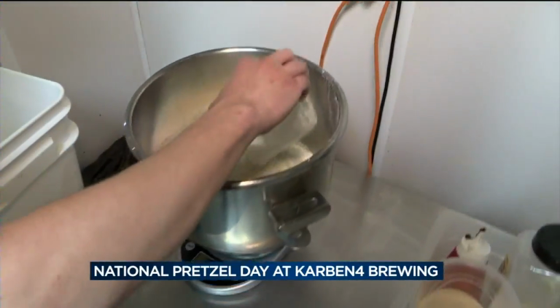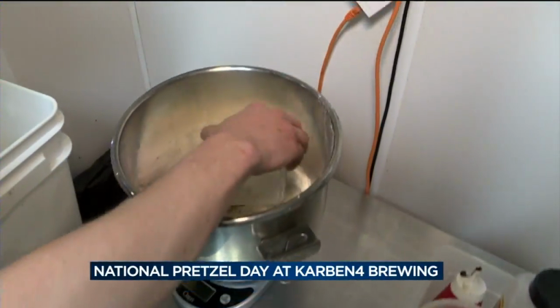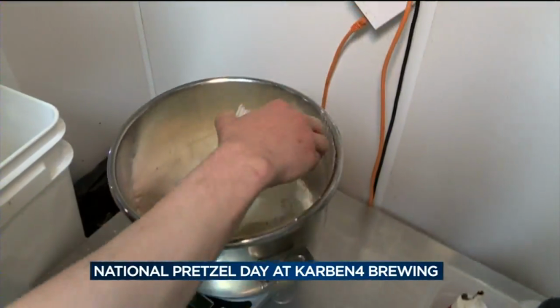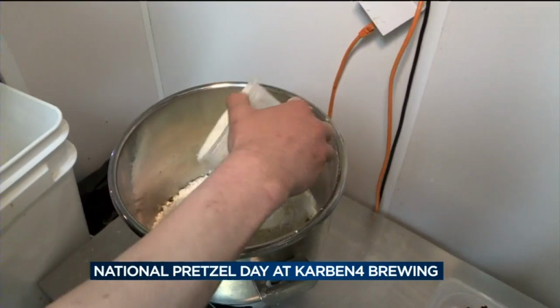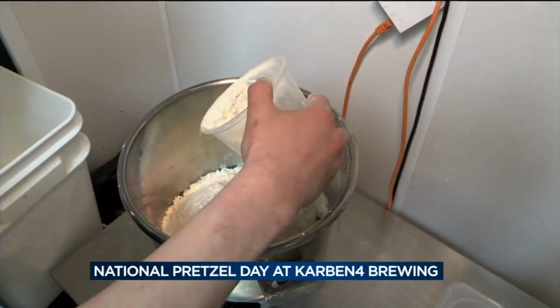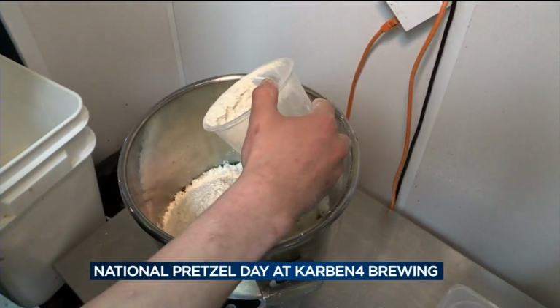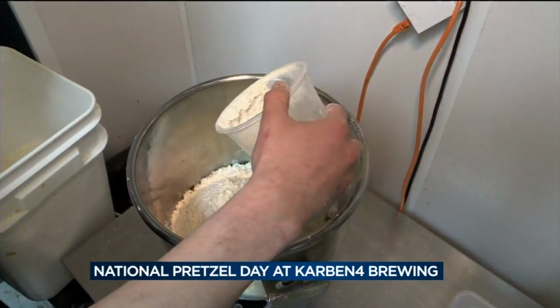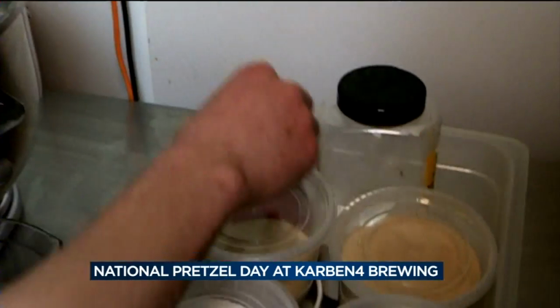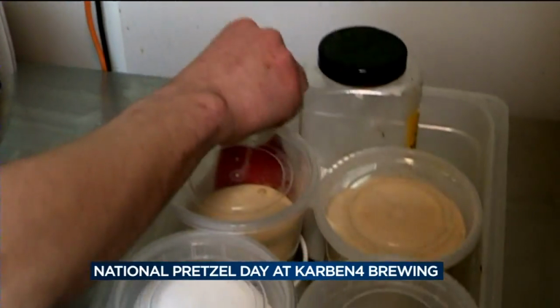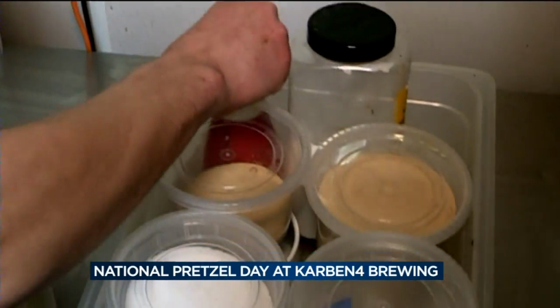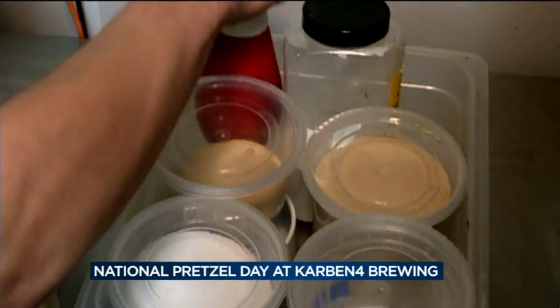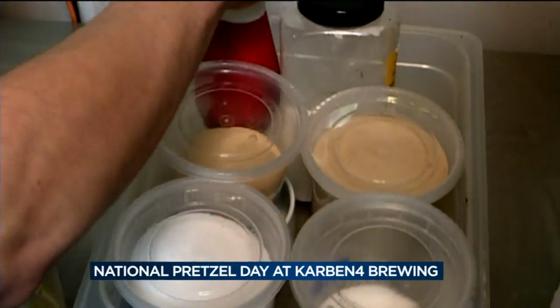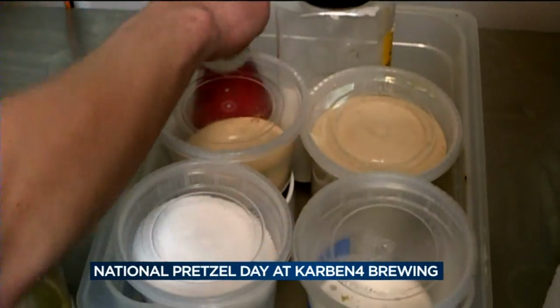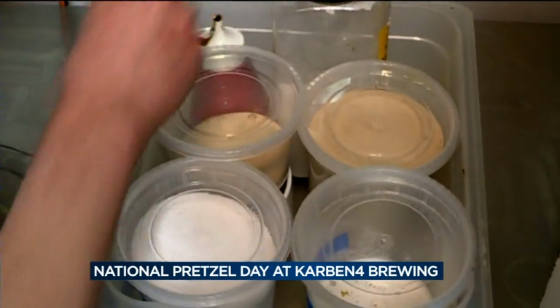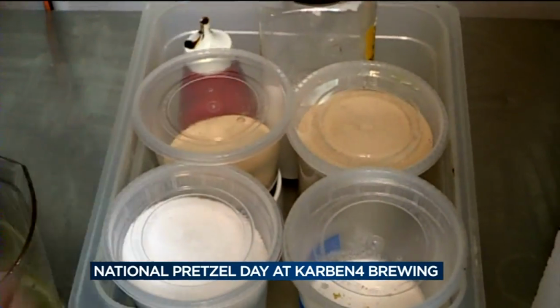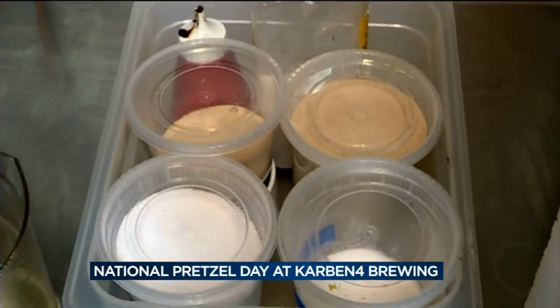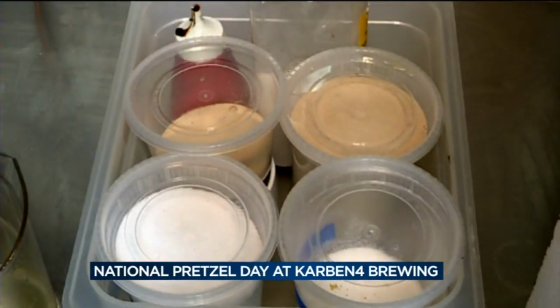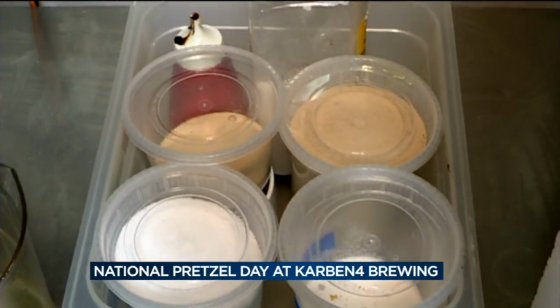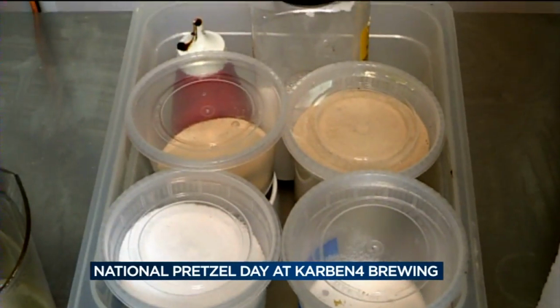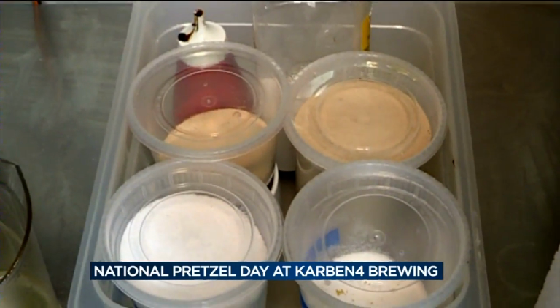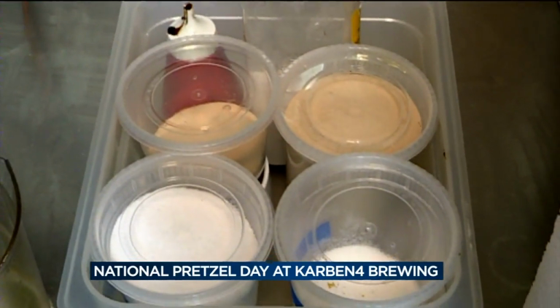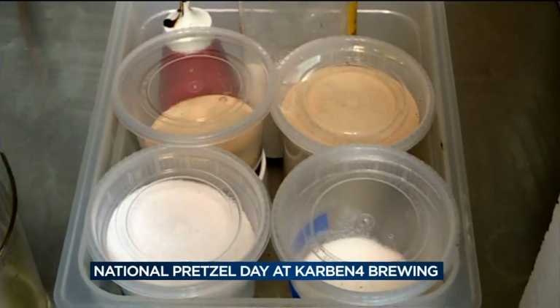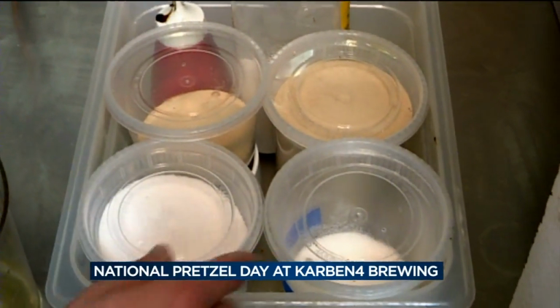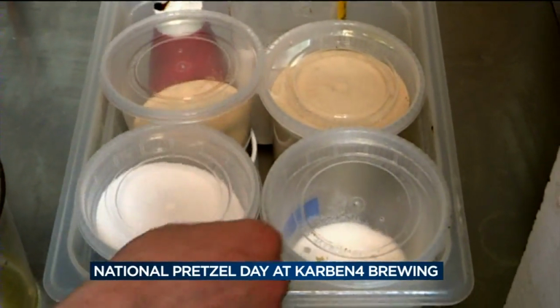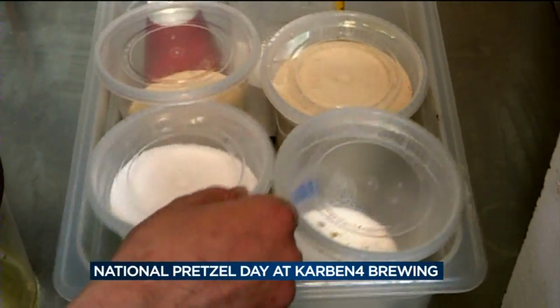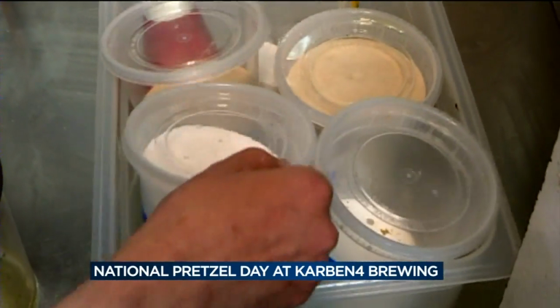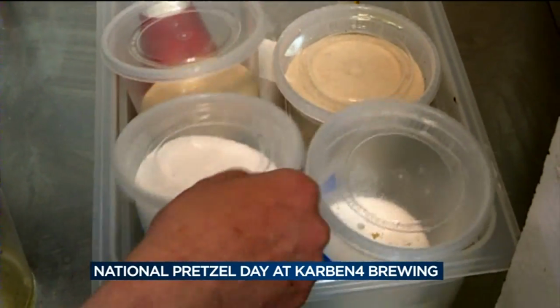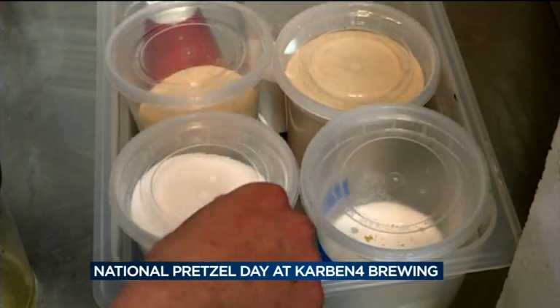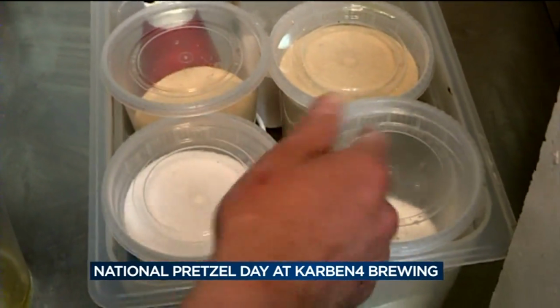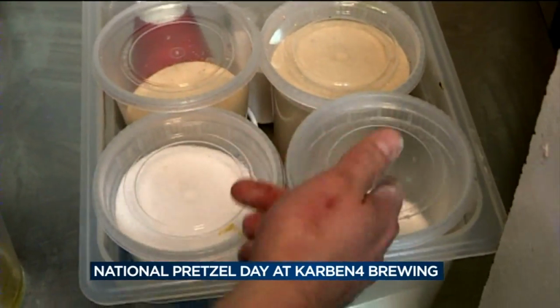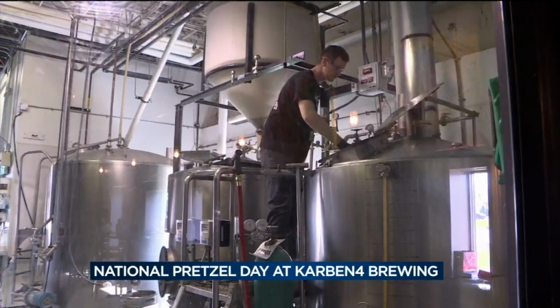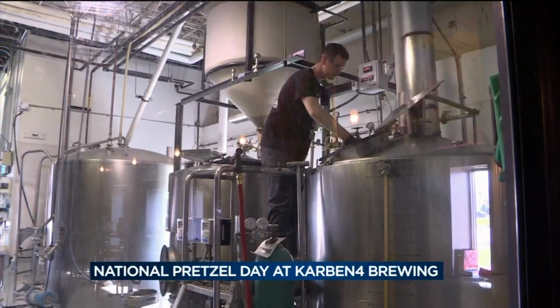Fairly simple ingredients: yeast, molasses, oil, sugar, salt, beer.